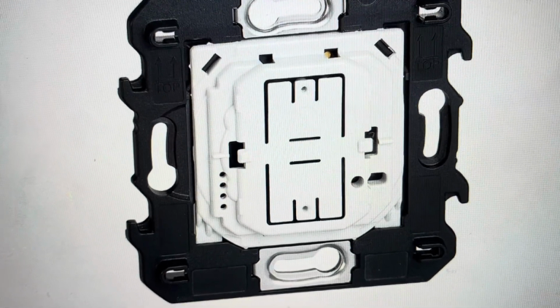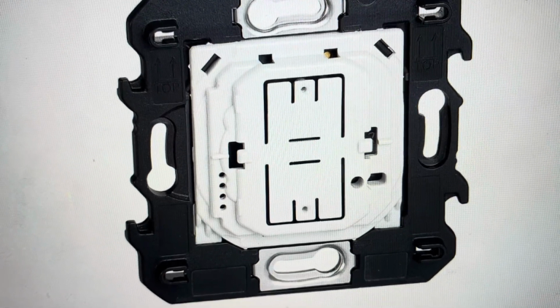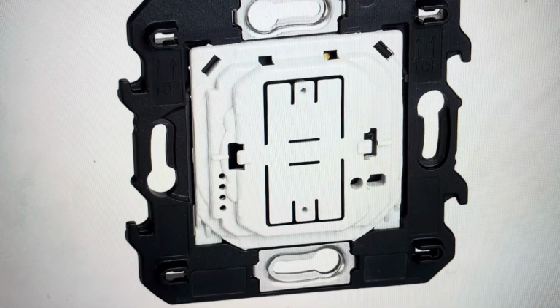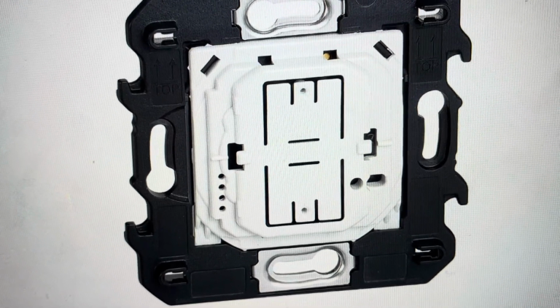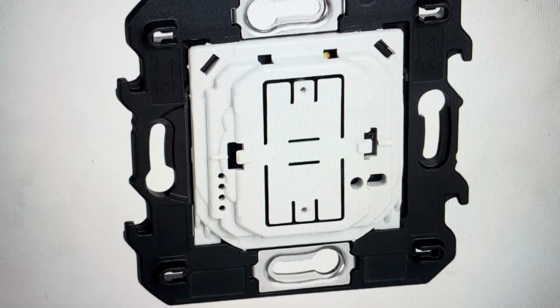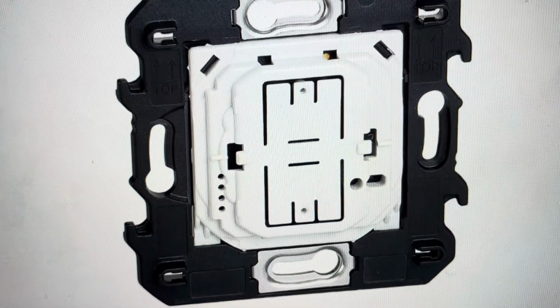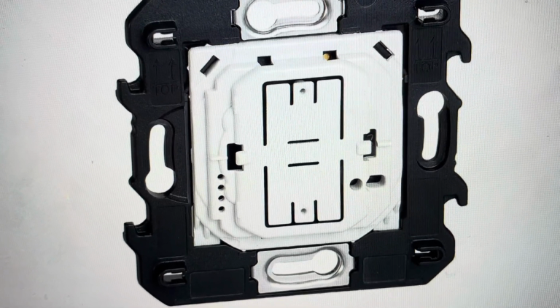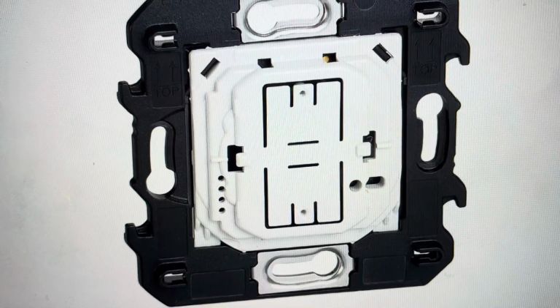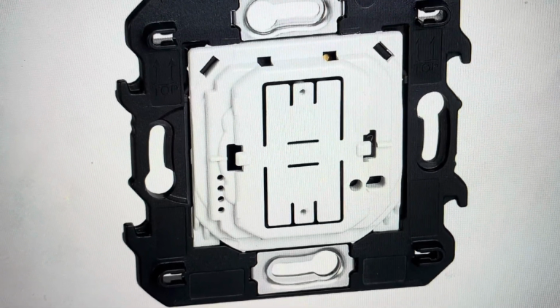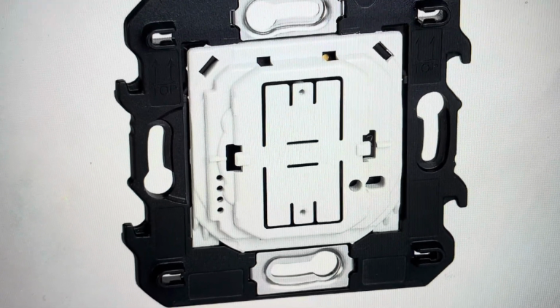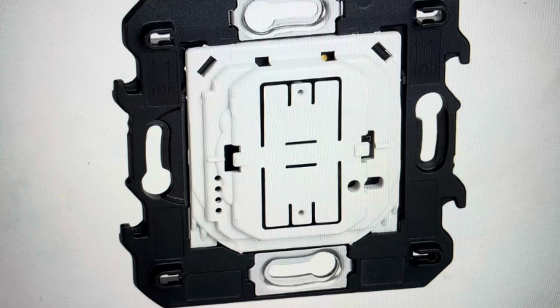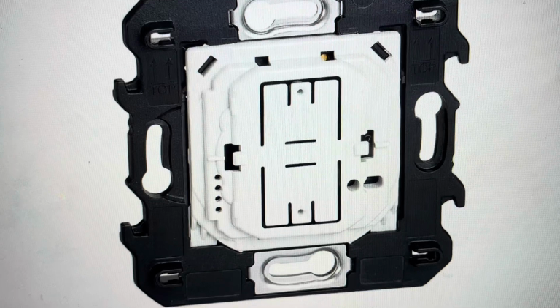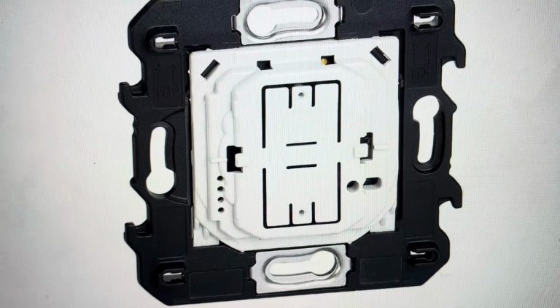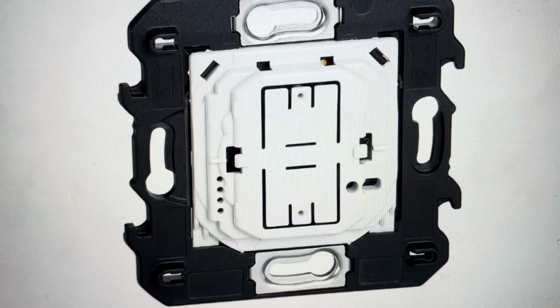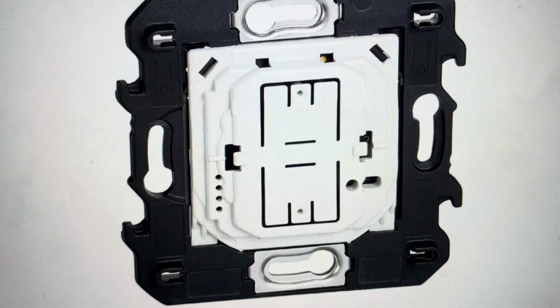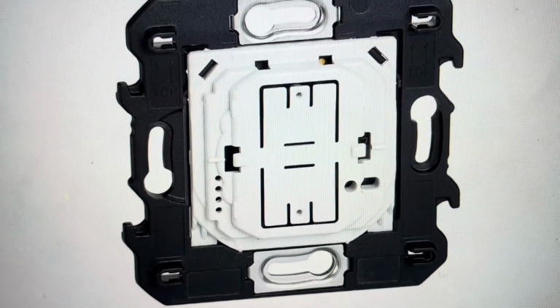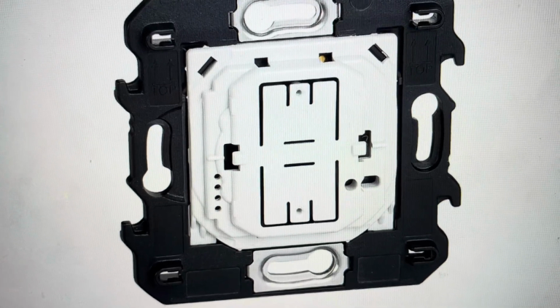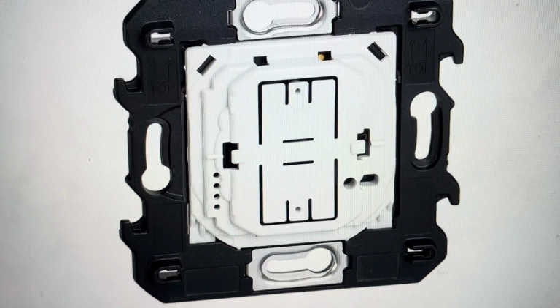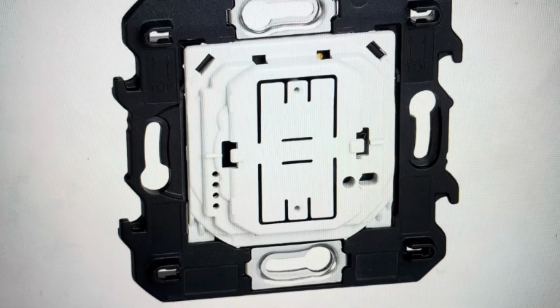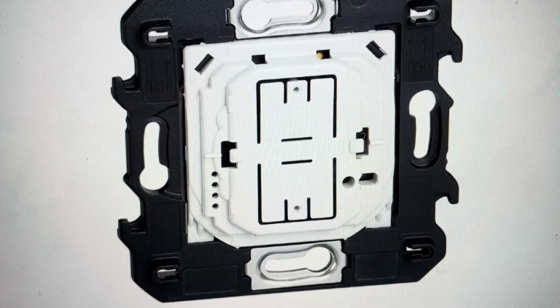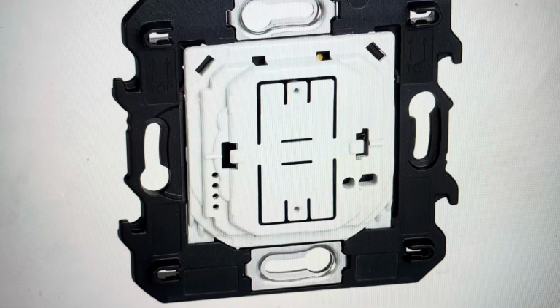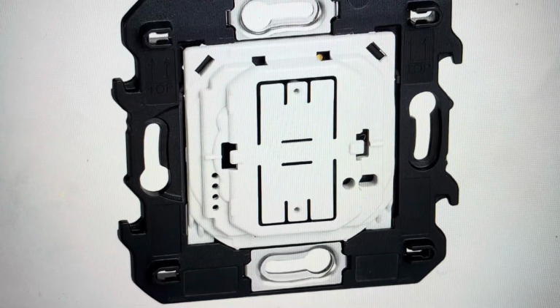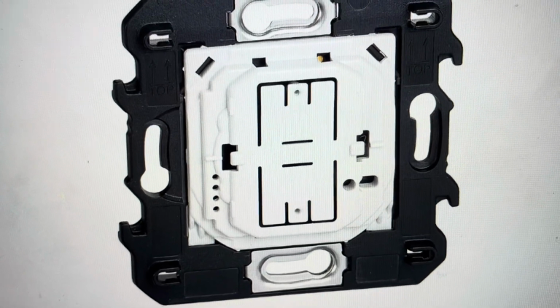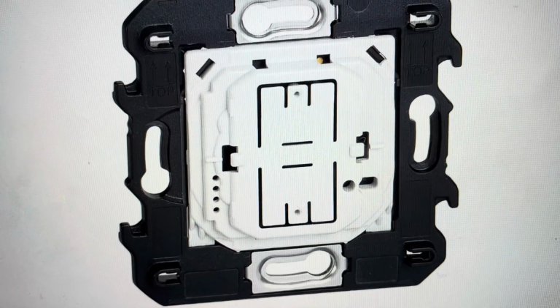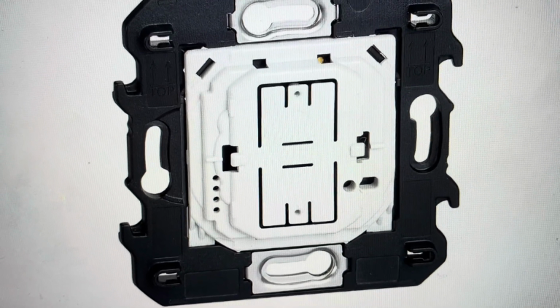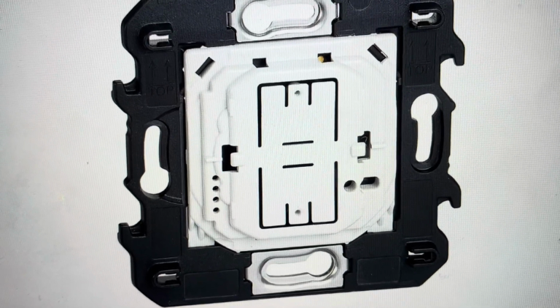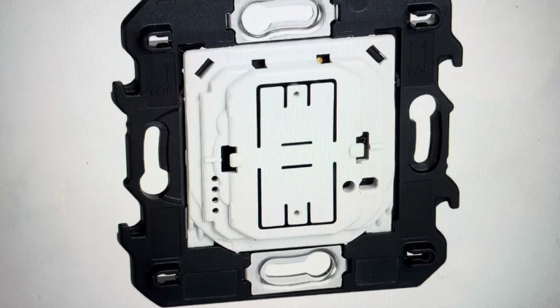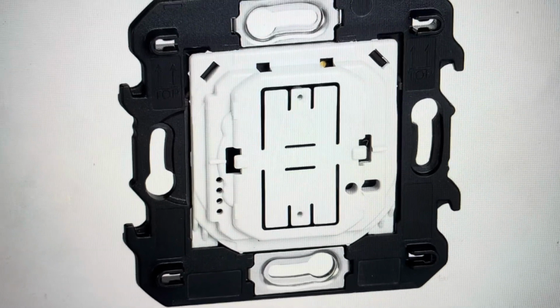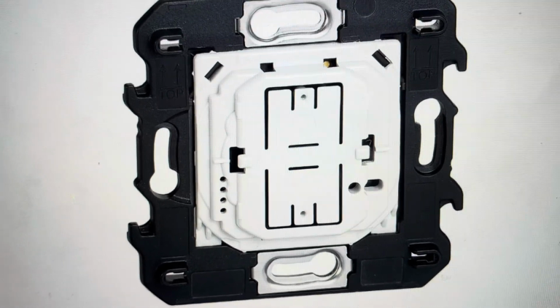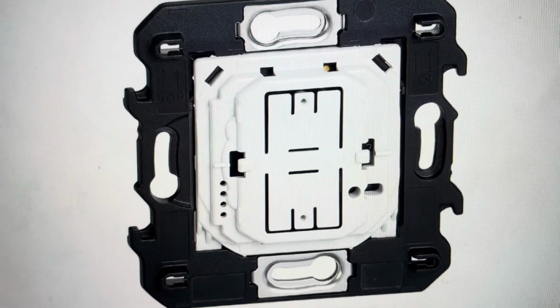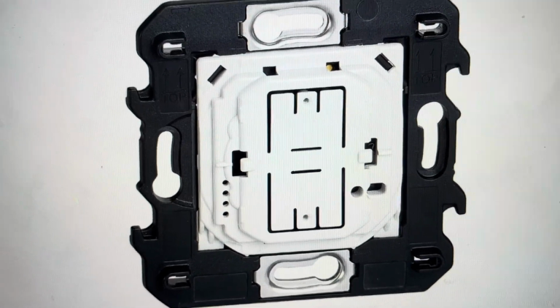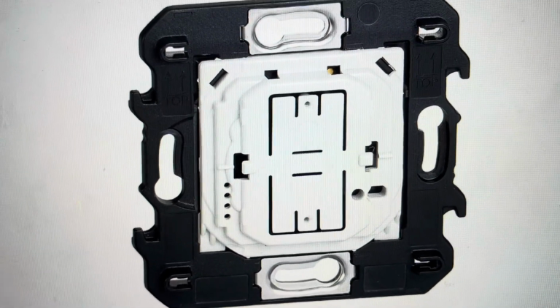This will restore the out-of-the-box settings on it. You will need a paperclip or something like that to press the reset button if you want to go ahead and do this.